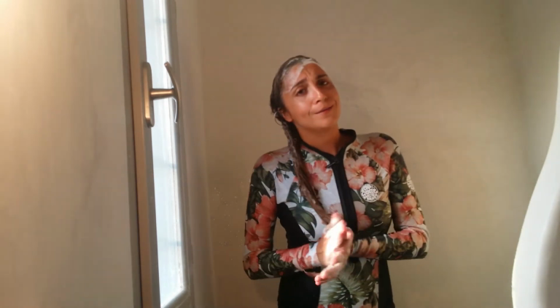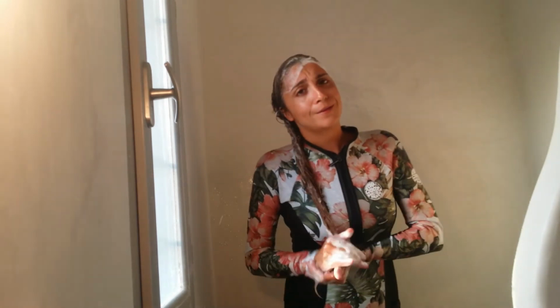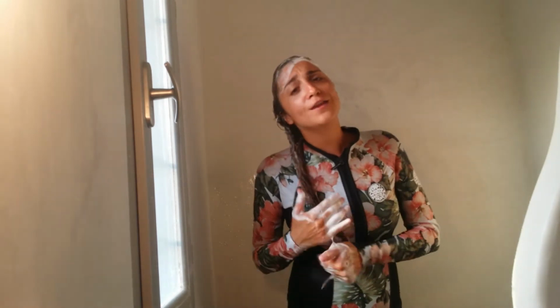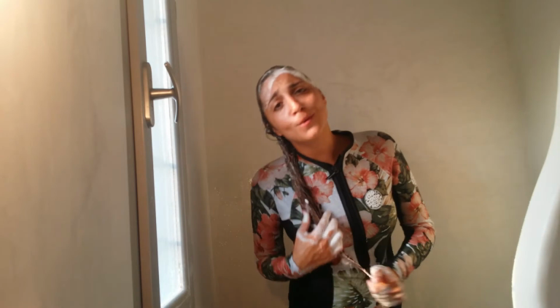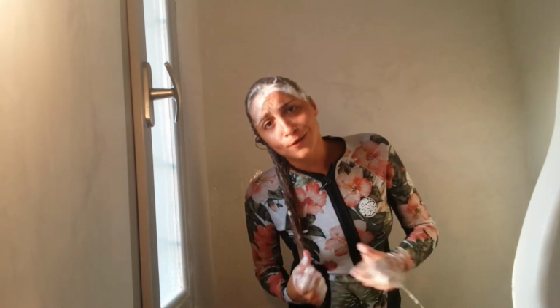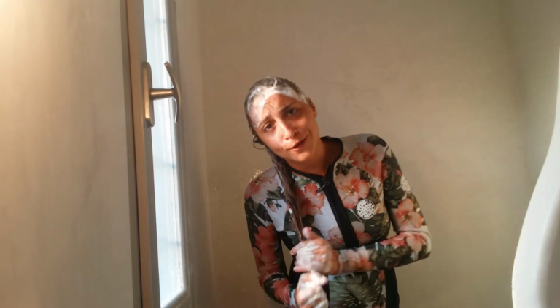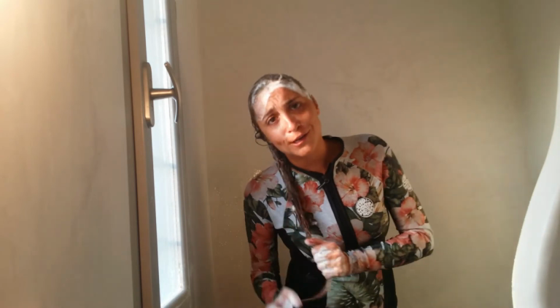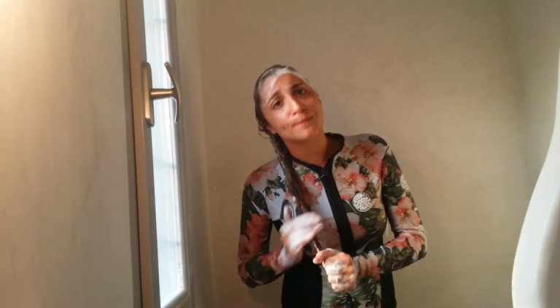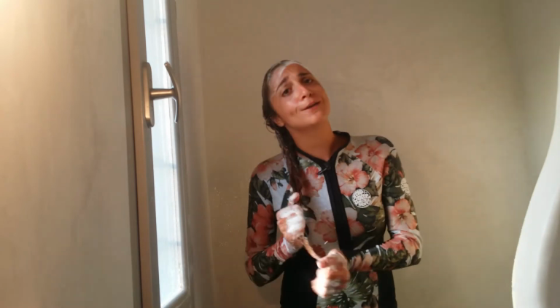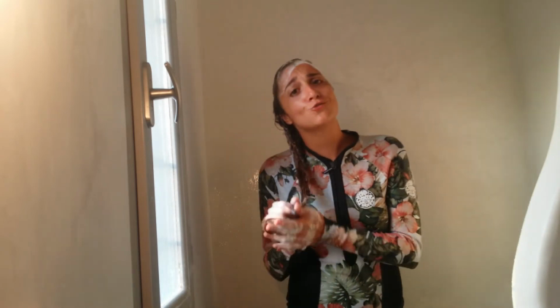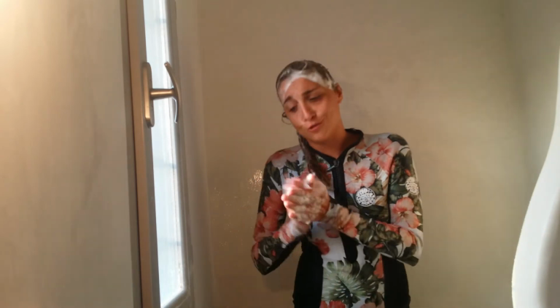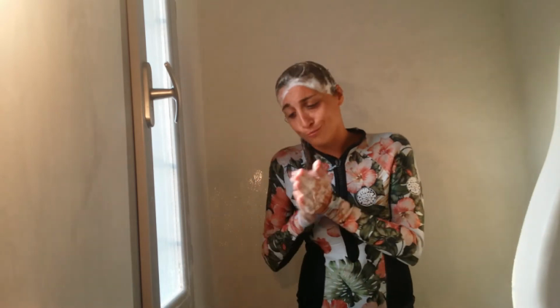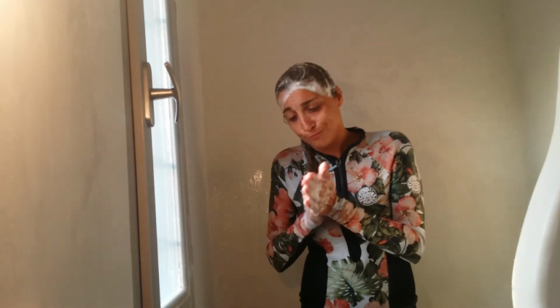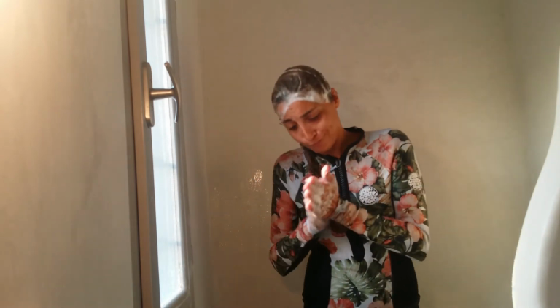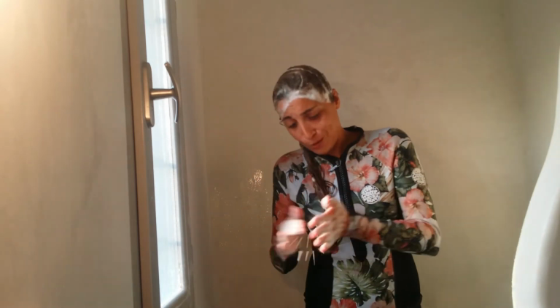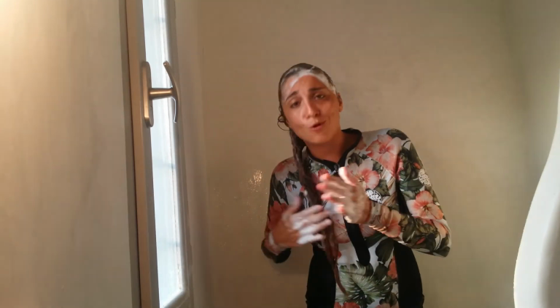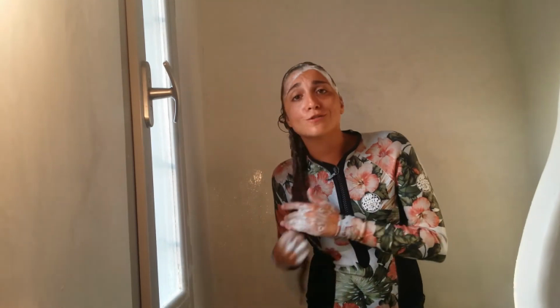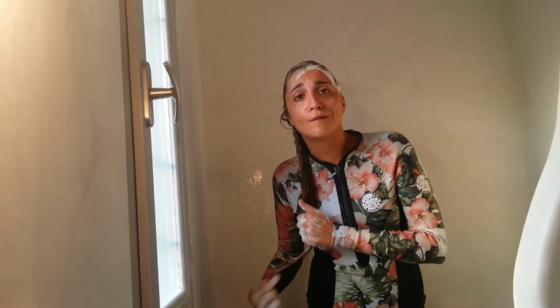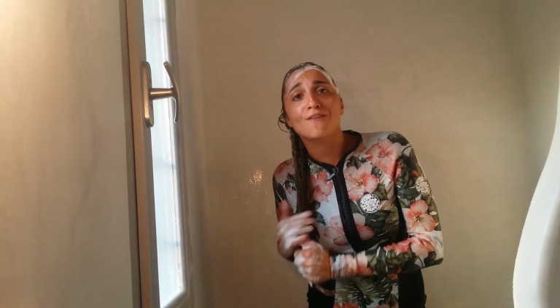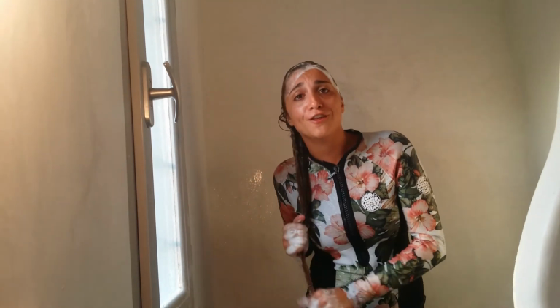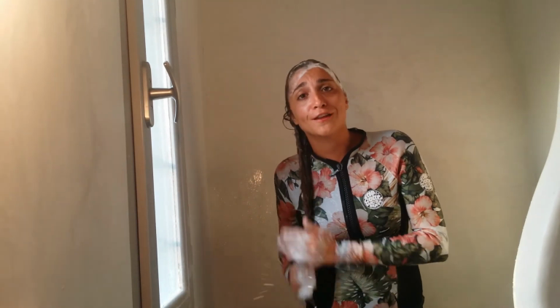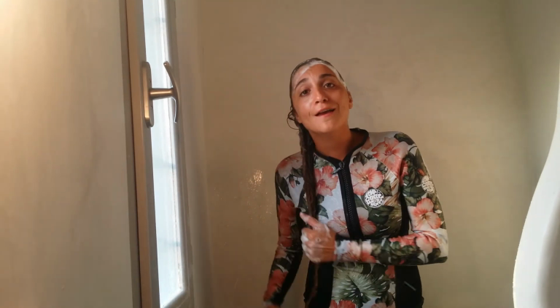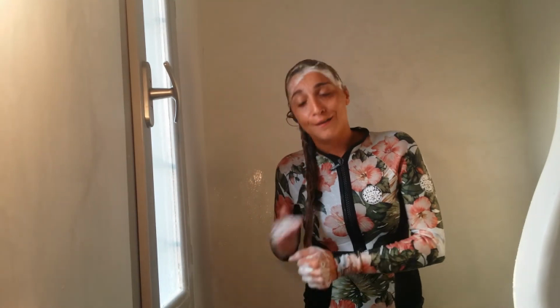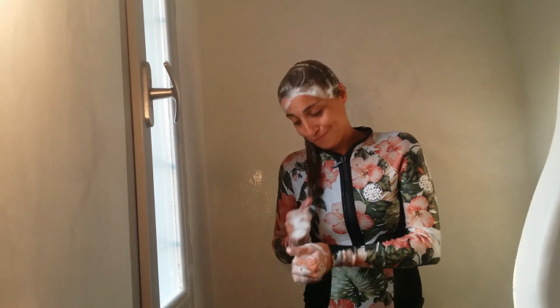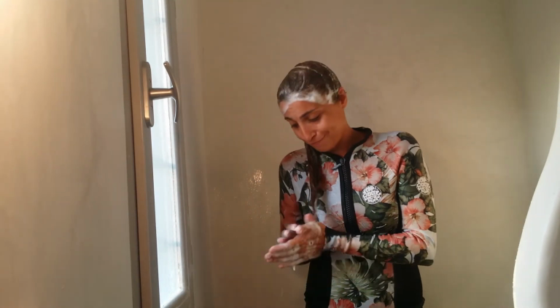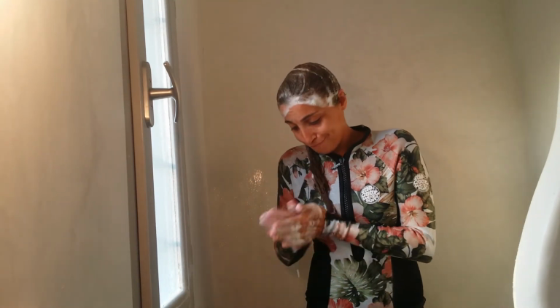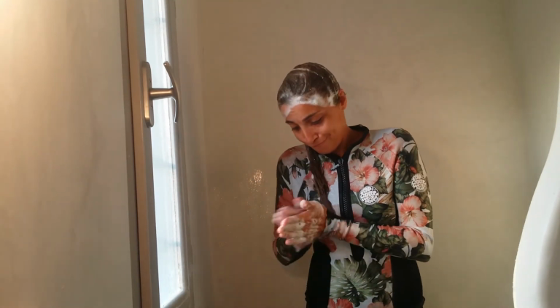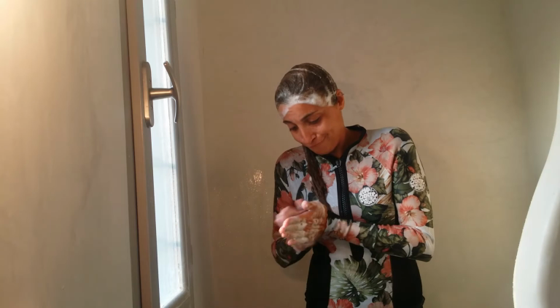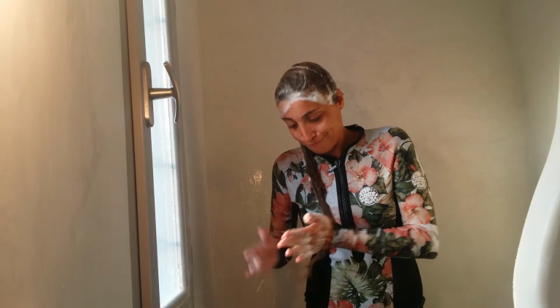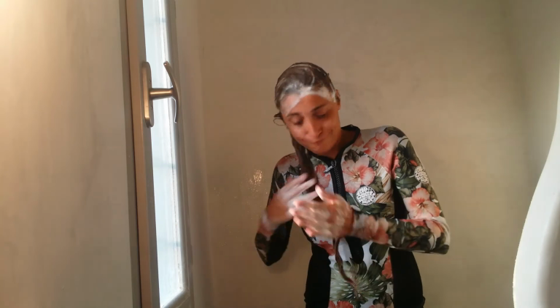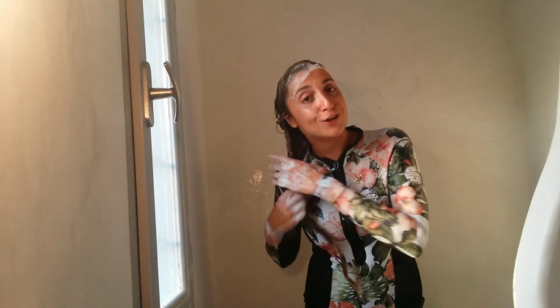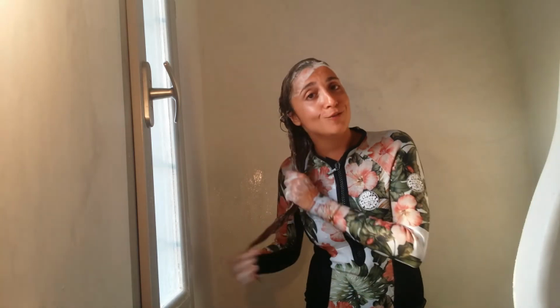If you have long hair, make sure to wash everything, you know.